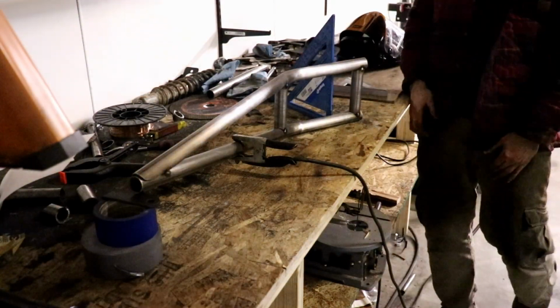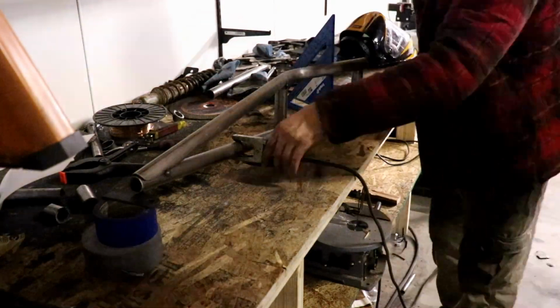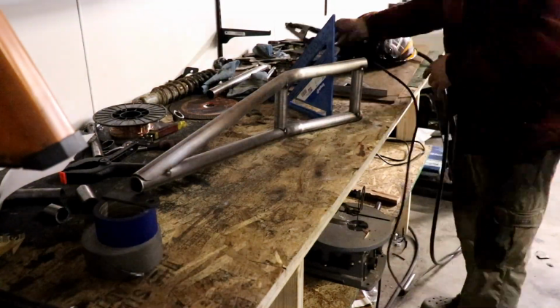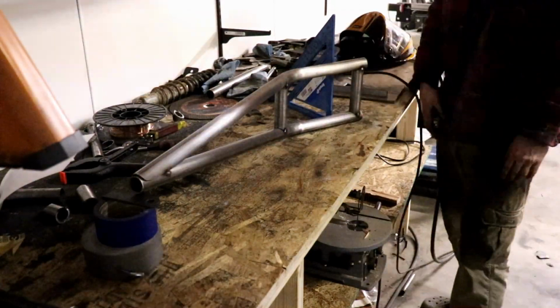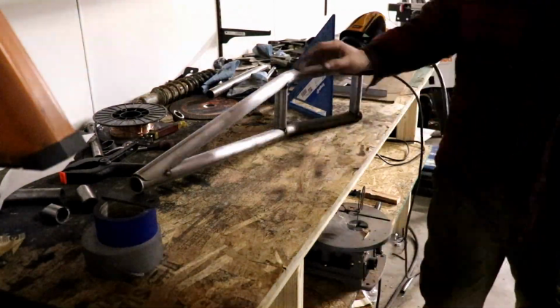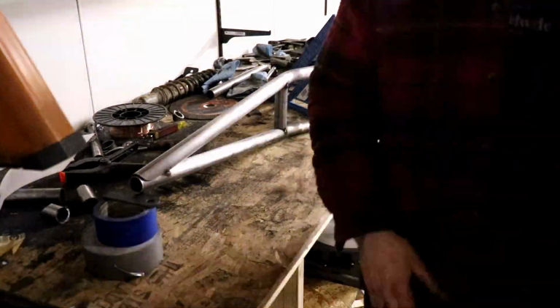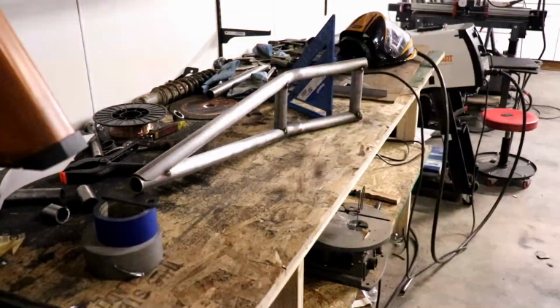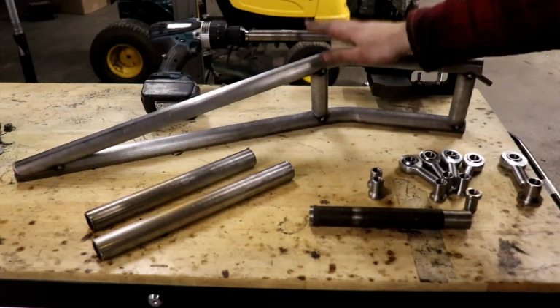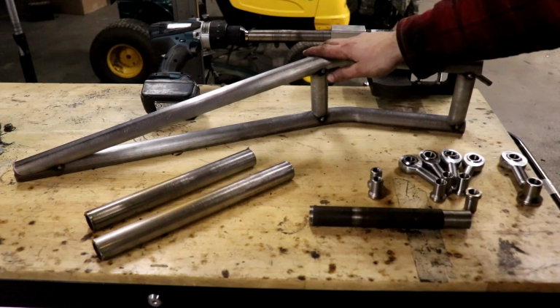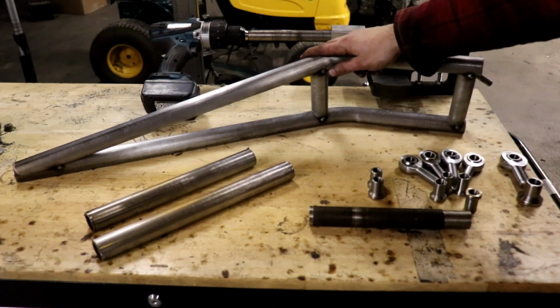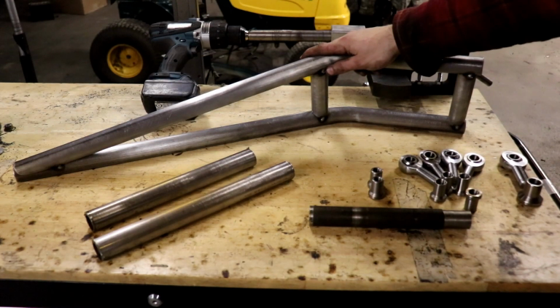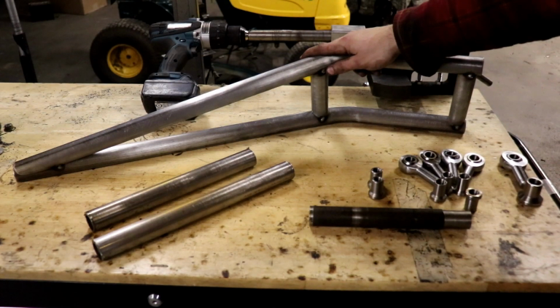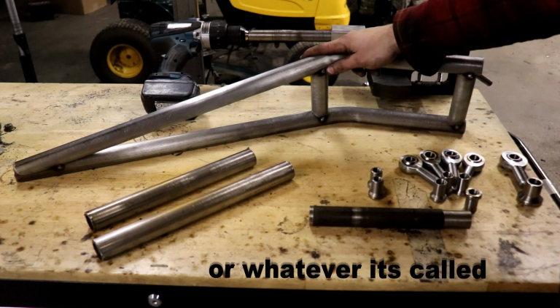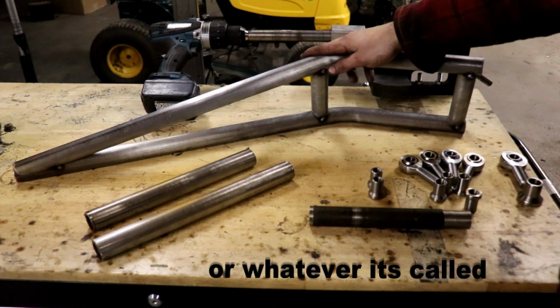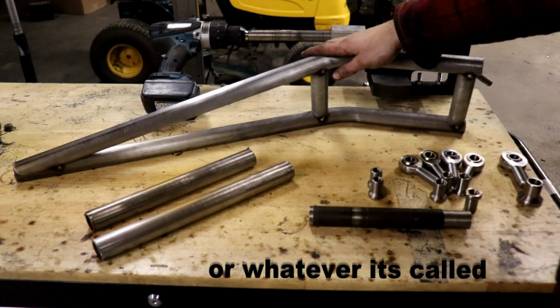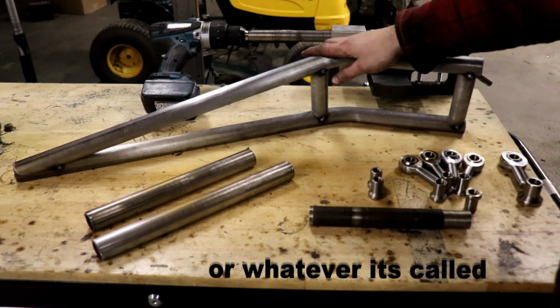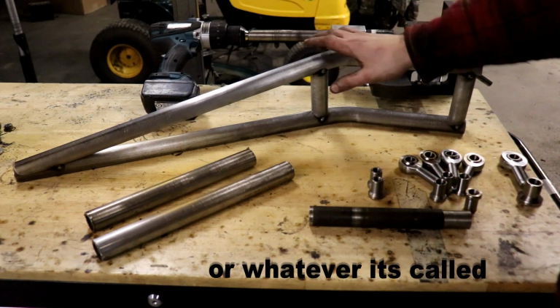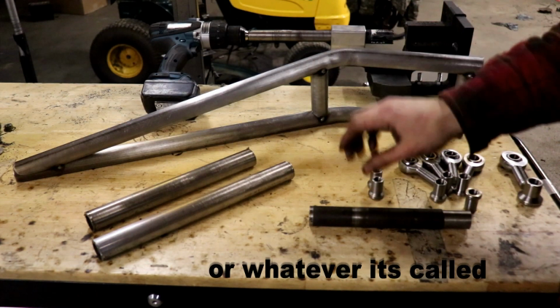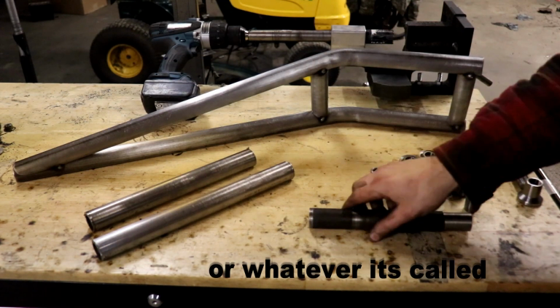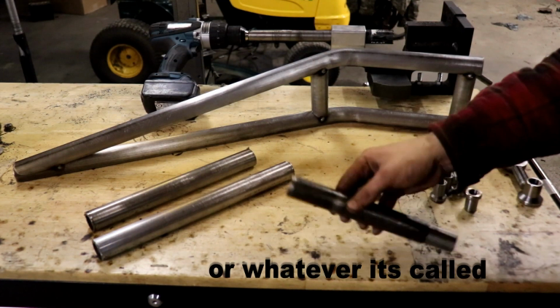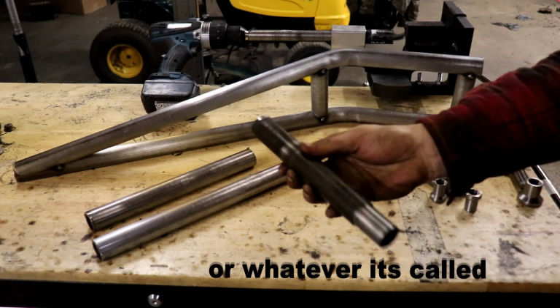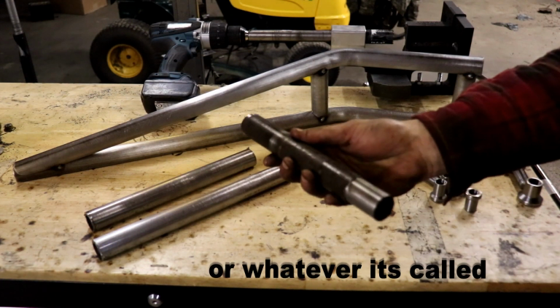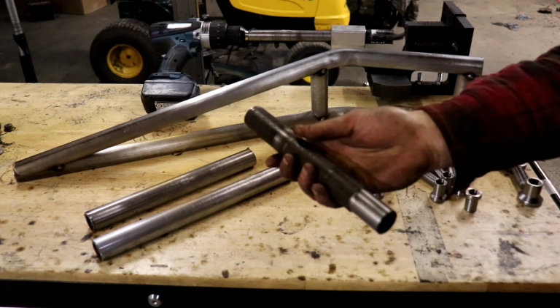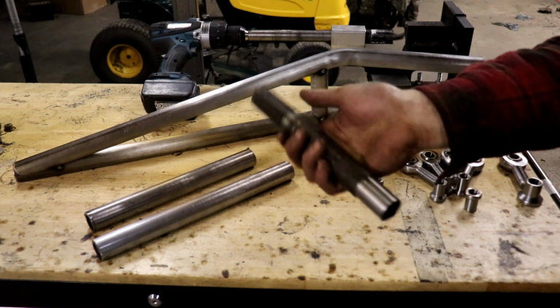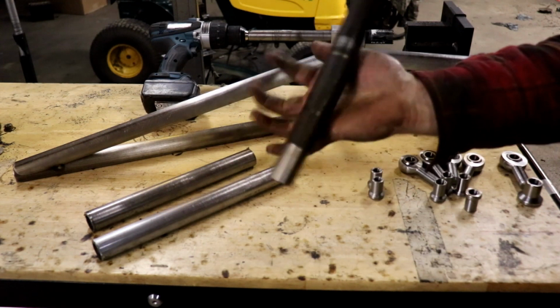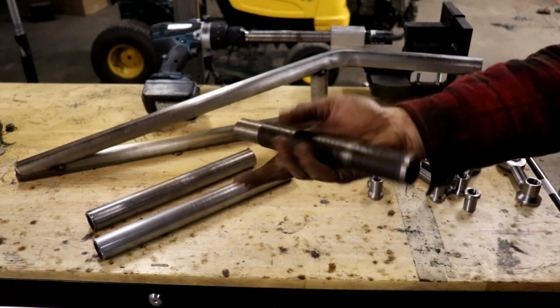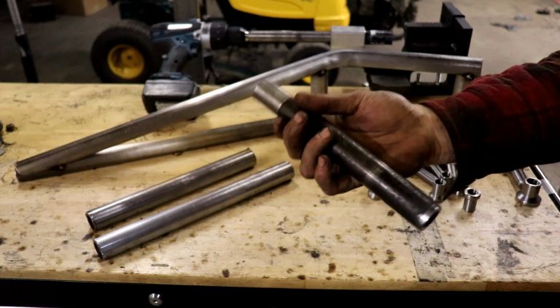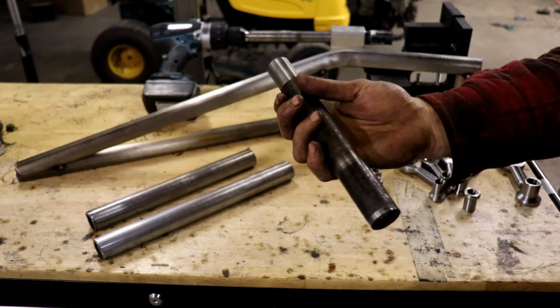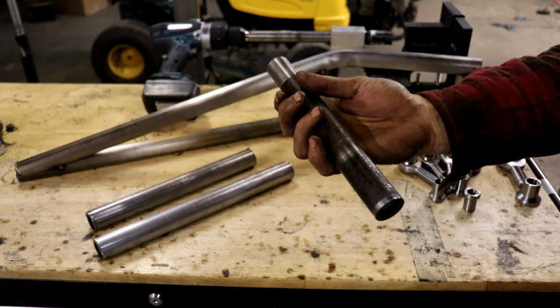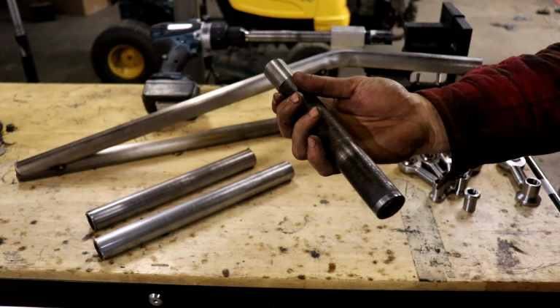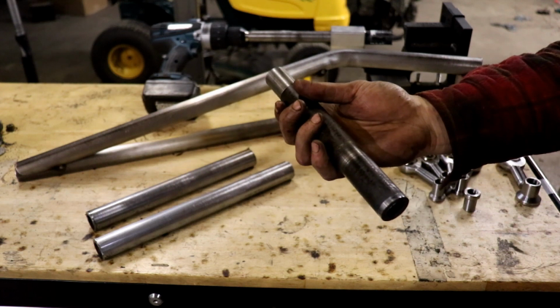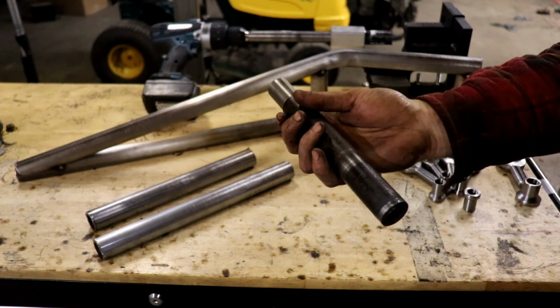The trailing arms are done. Now inserts for inserts.